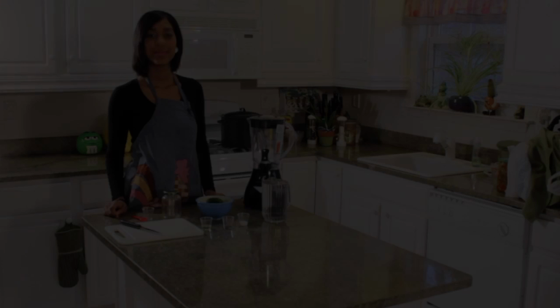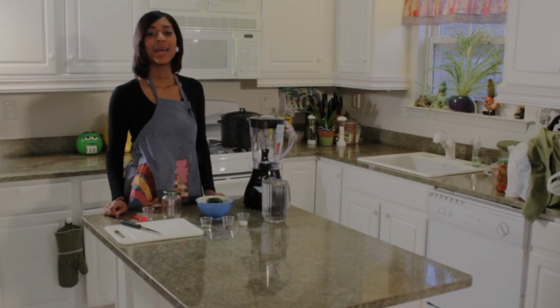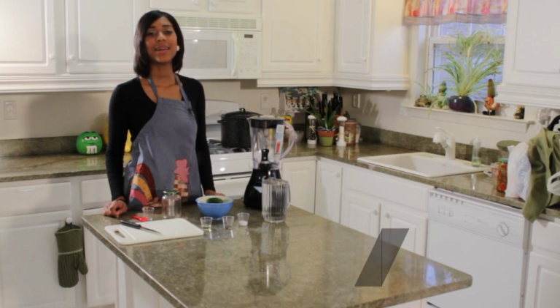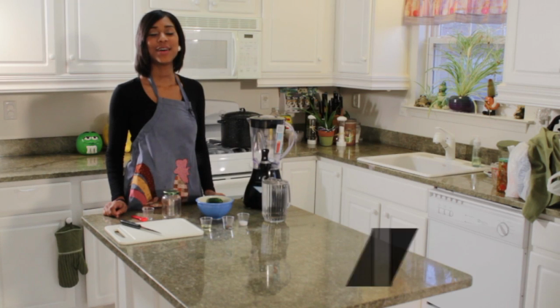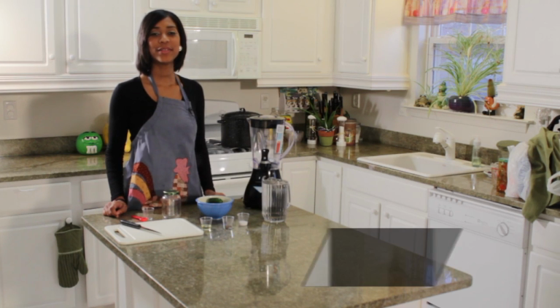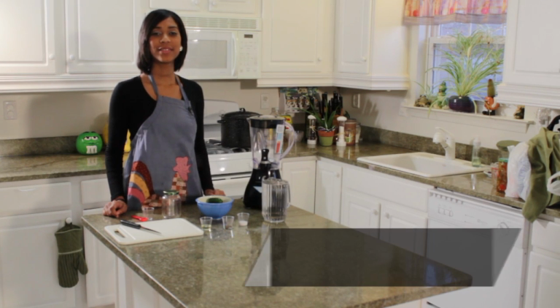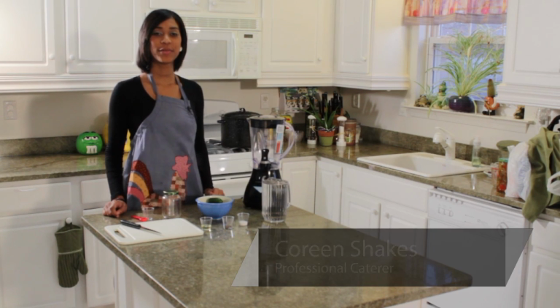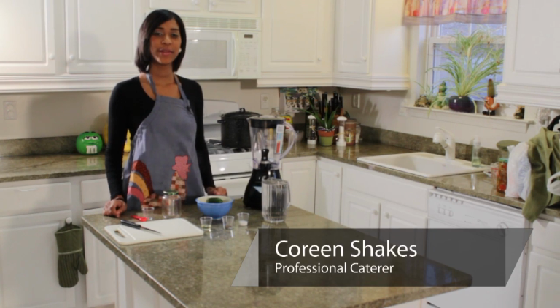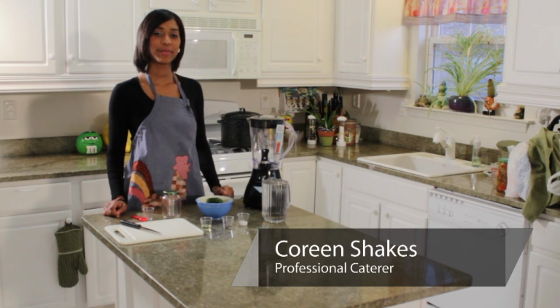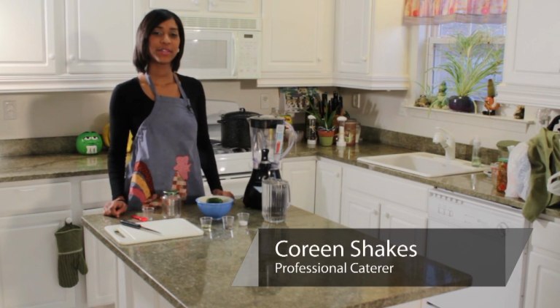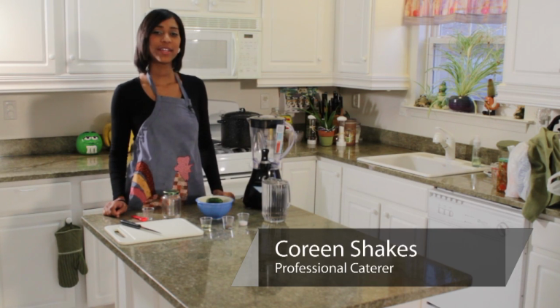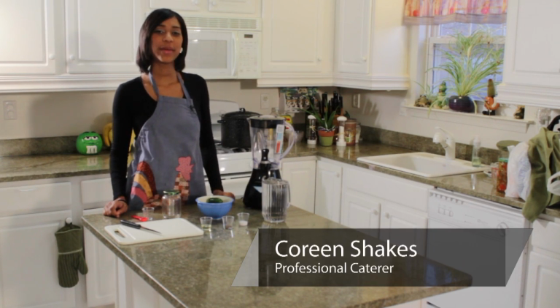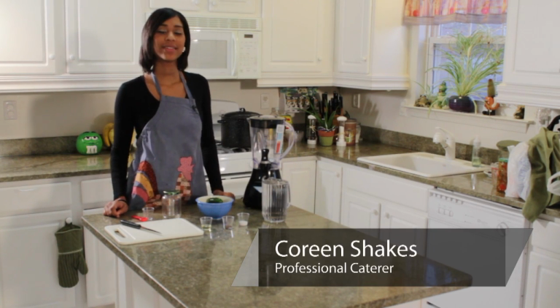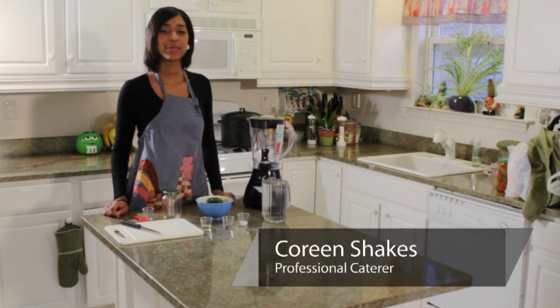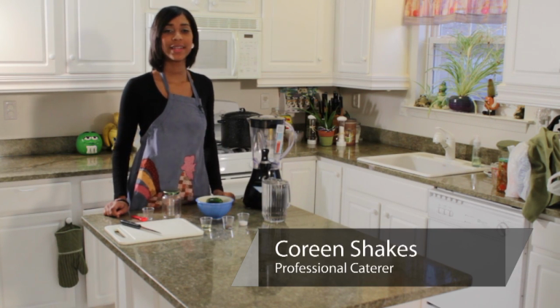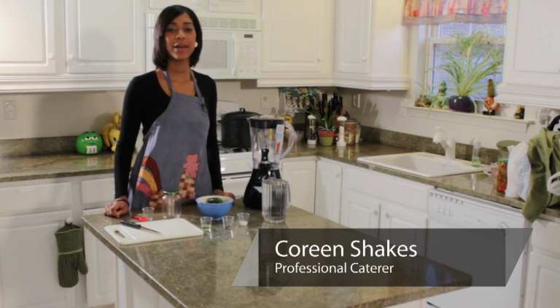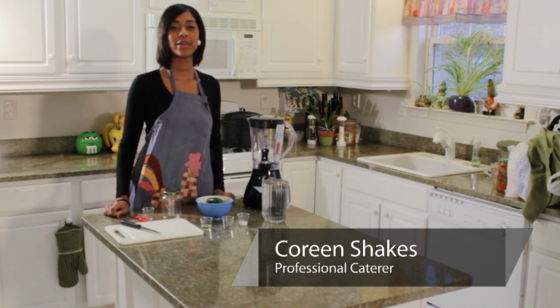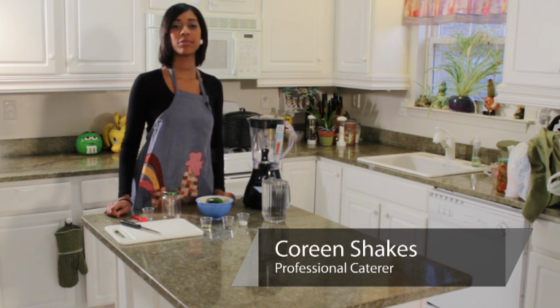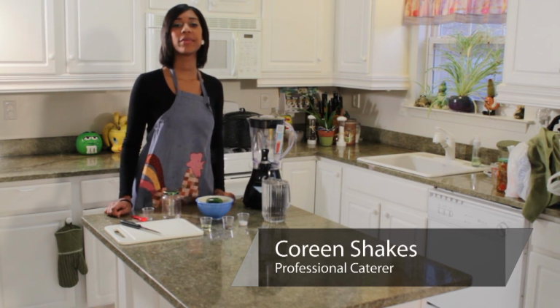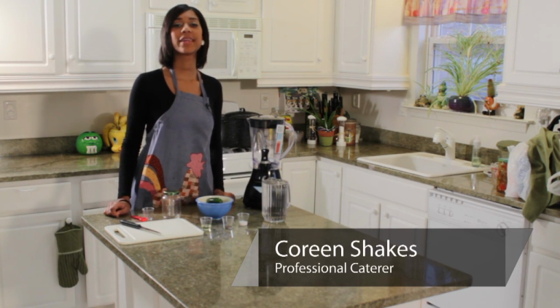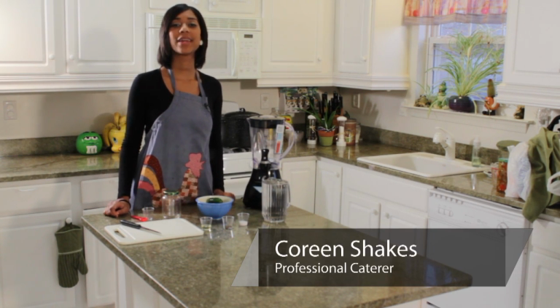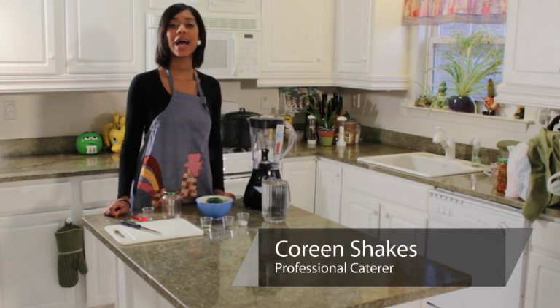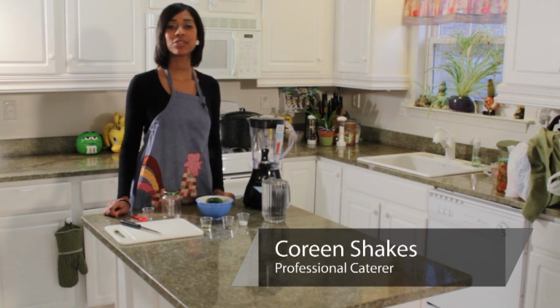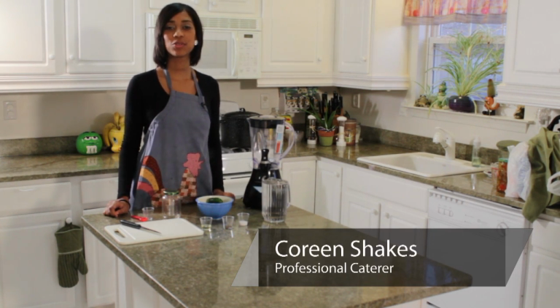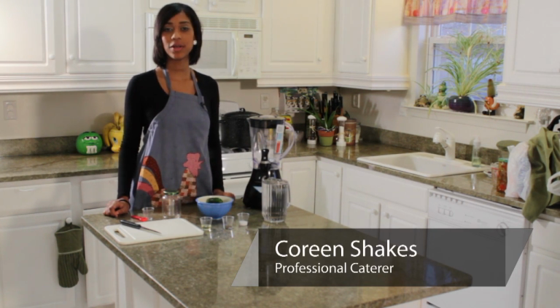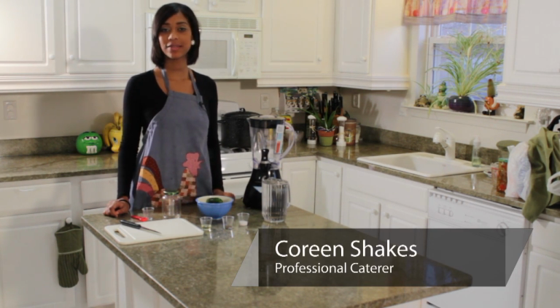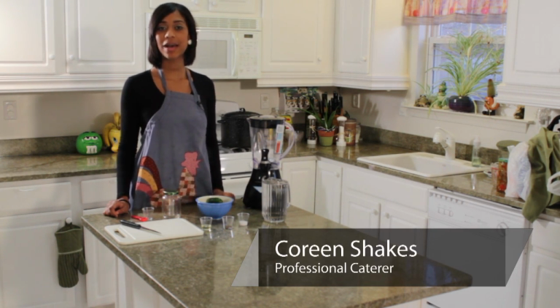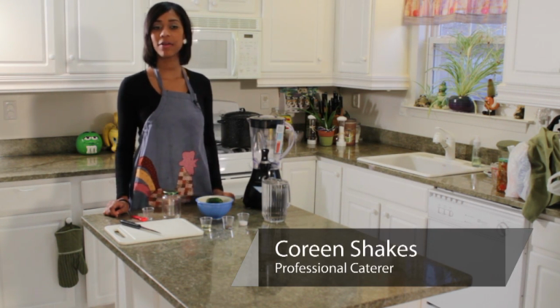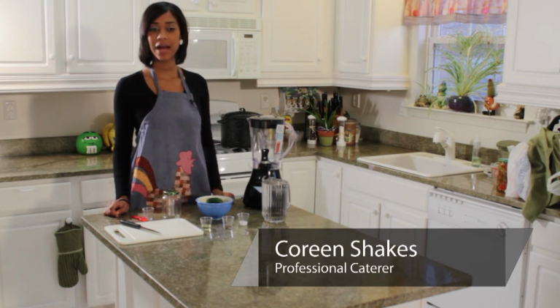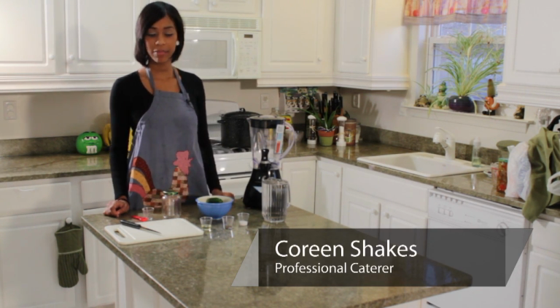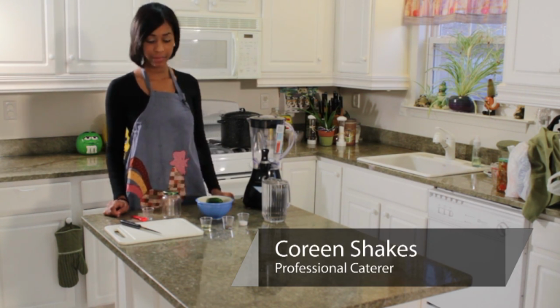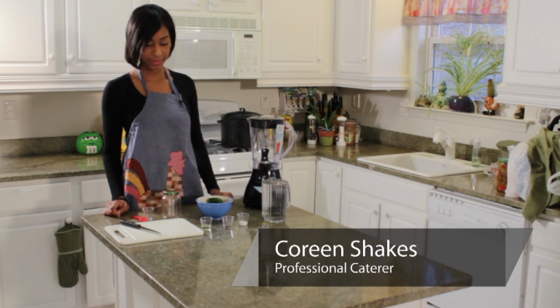Hello, this is Kareem from Shake's Bakes and right now we're going to be making hot sauce out of hot peppers.